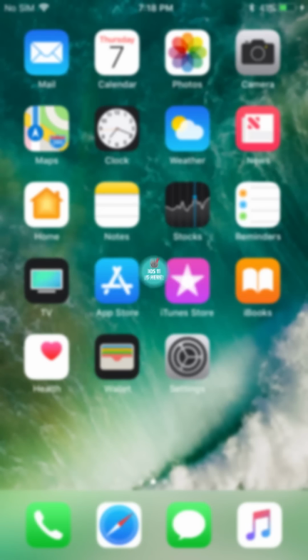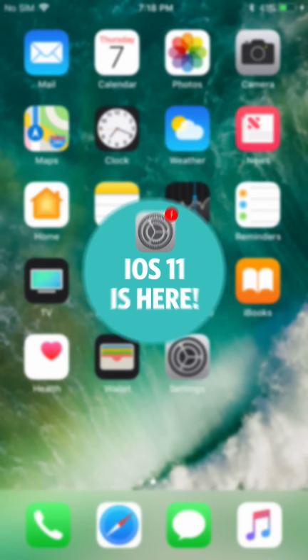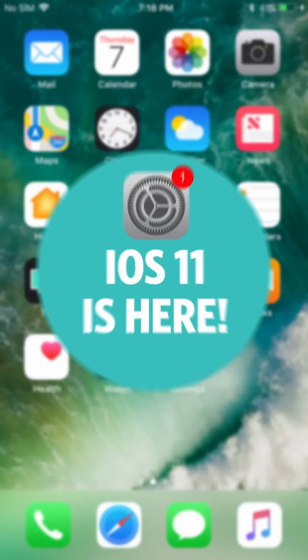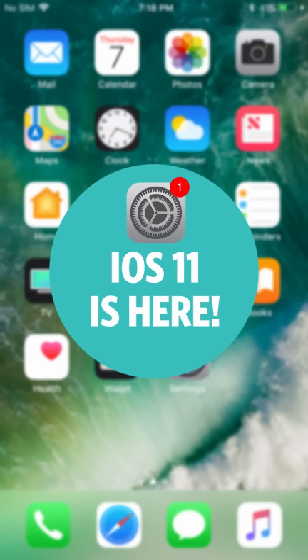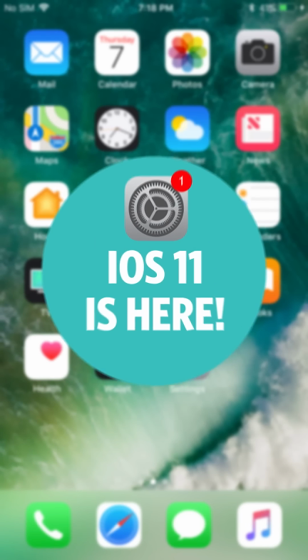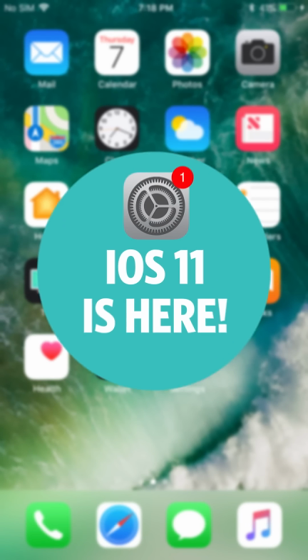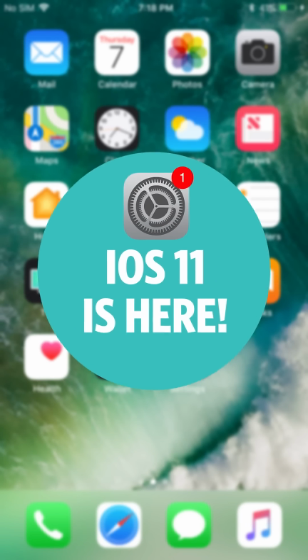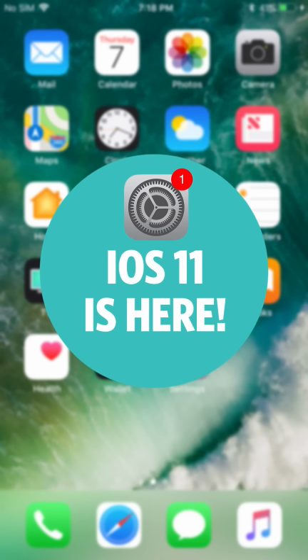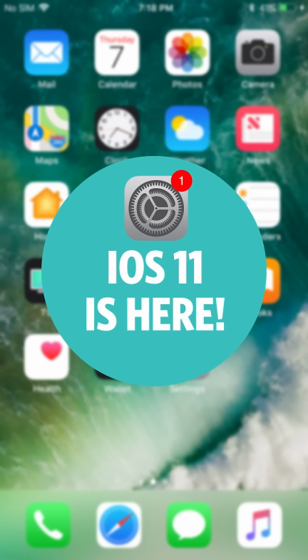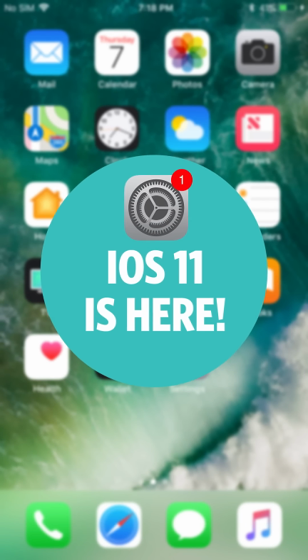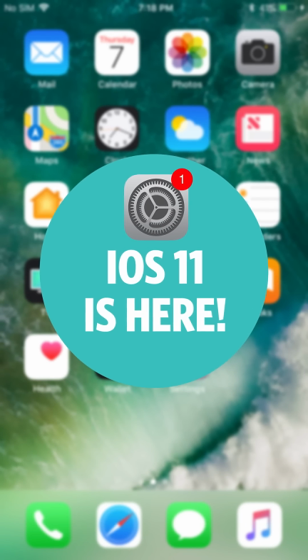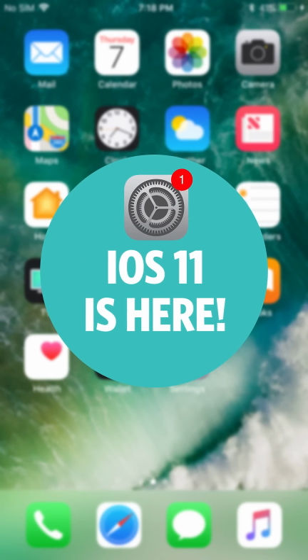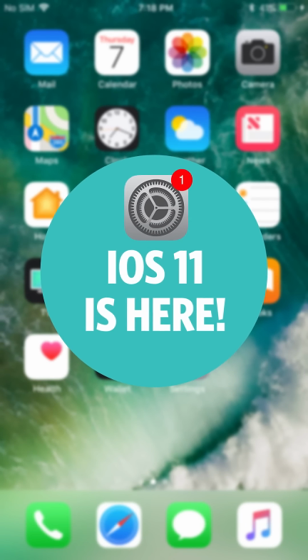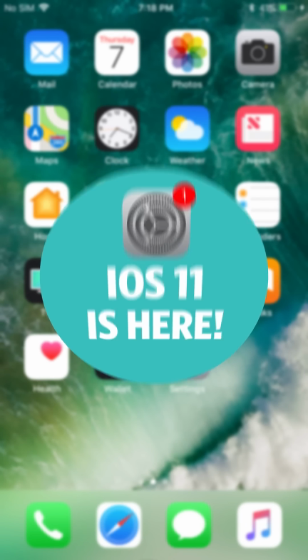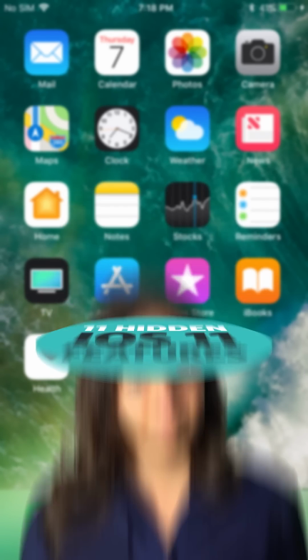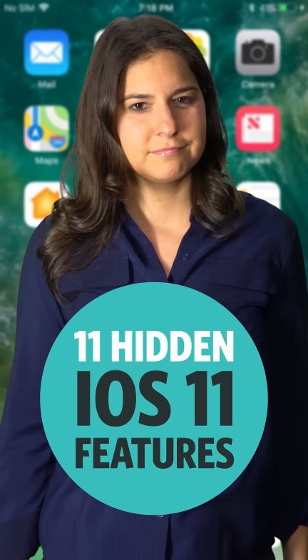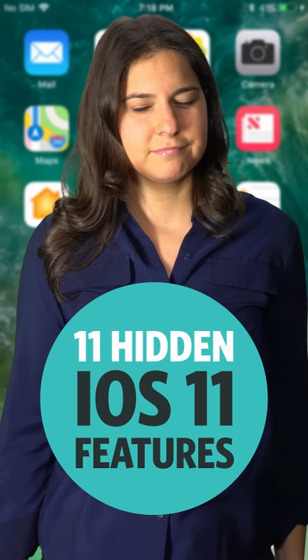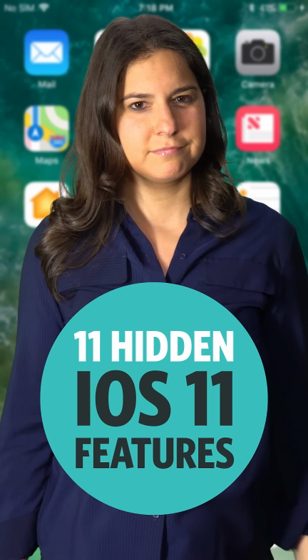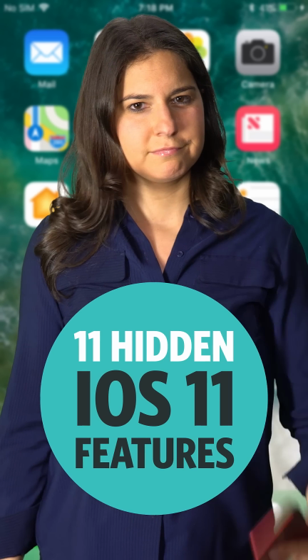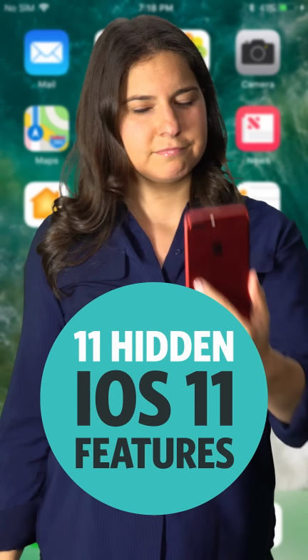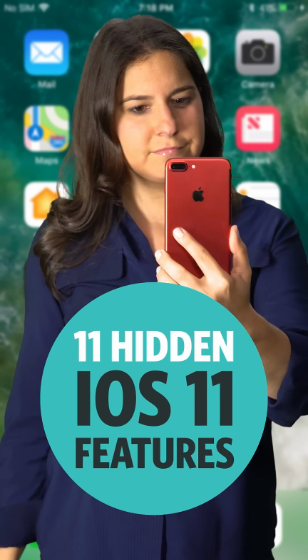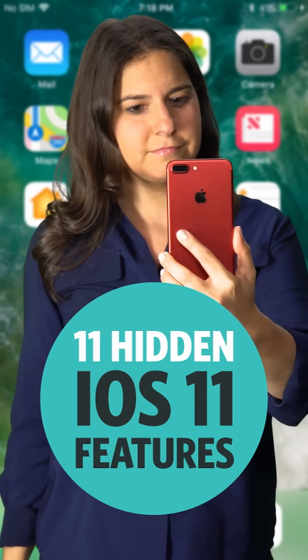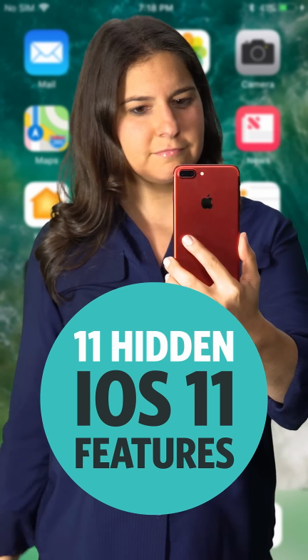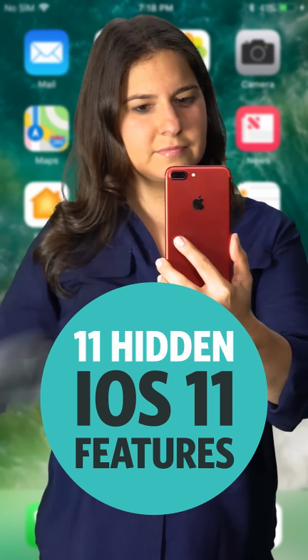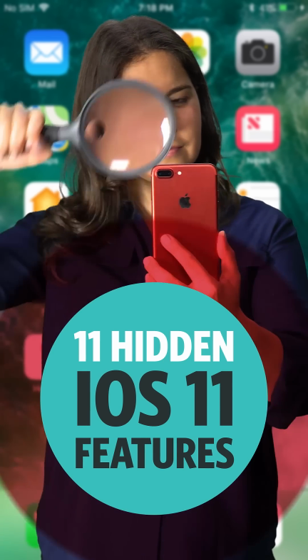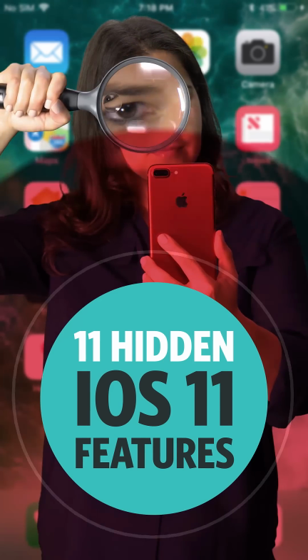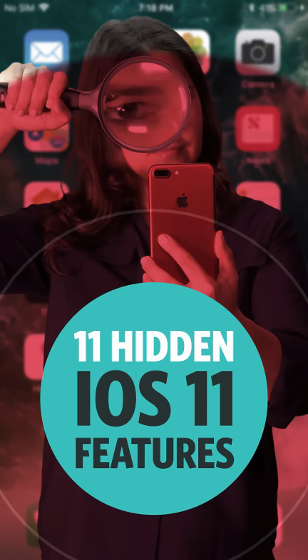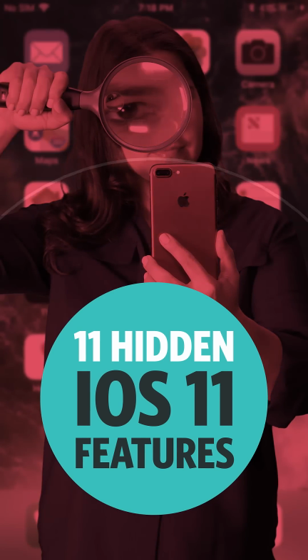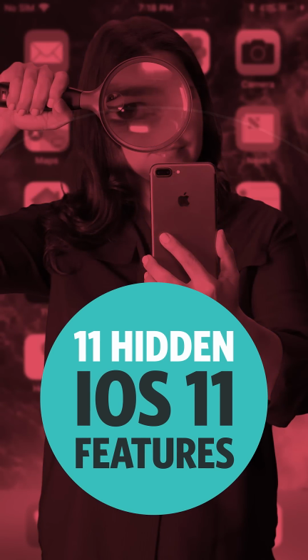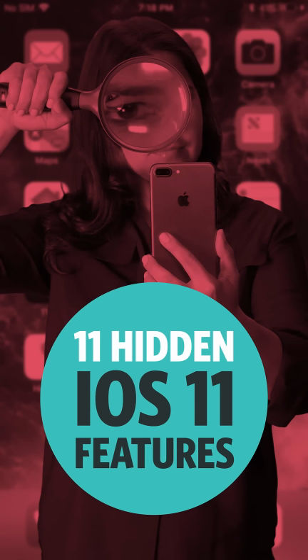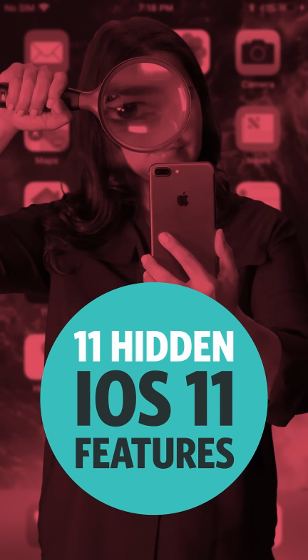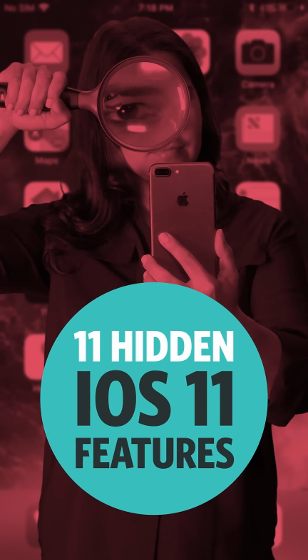Good news: iOS 11 is here. Bad news: finding the best new tricks for your iPhone basically requires one of these.